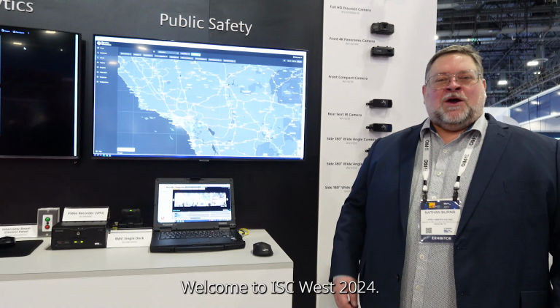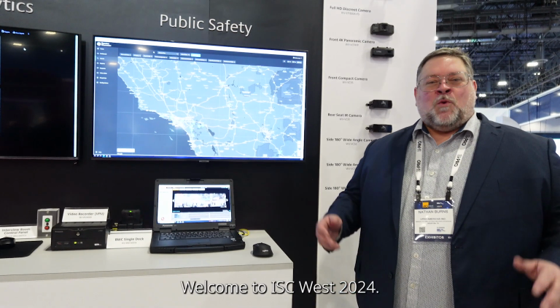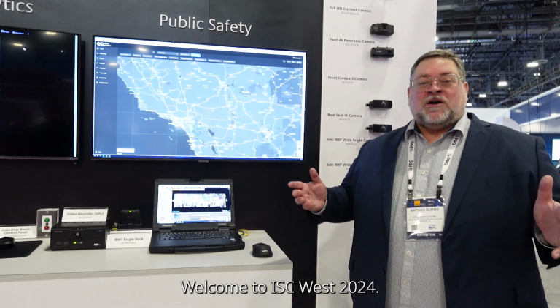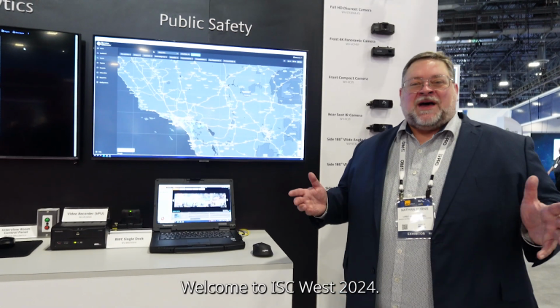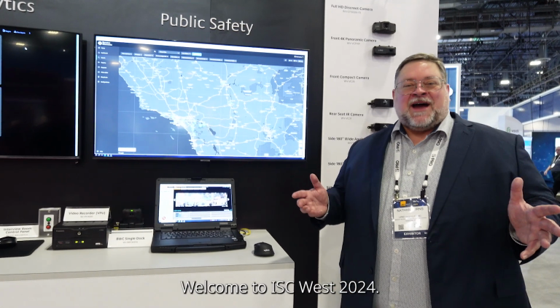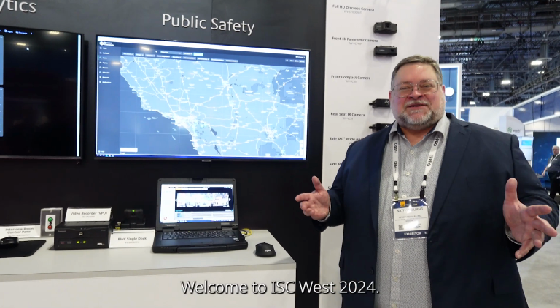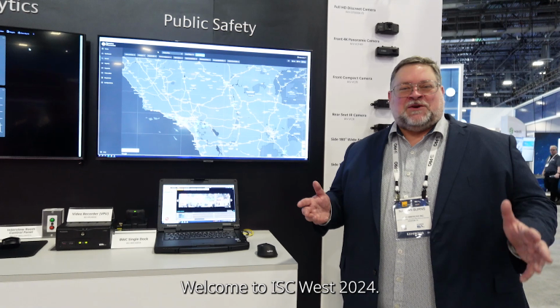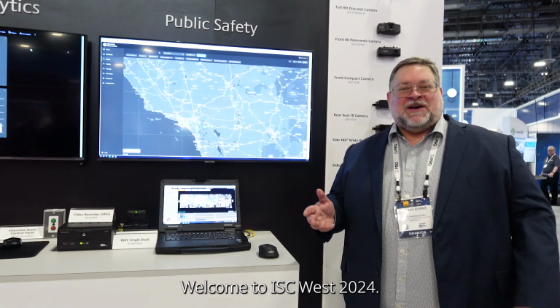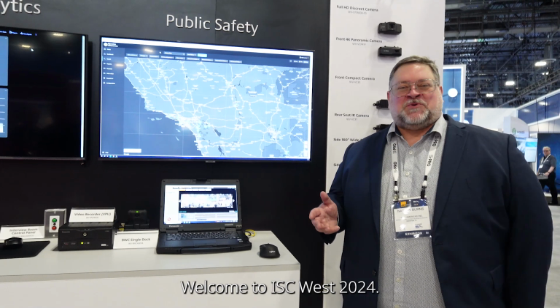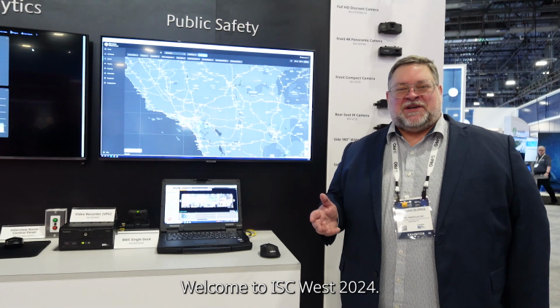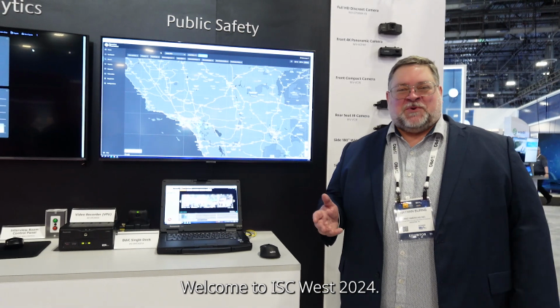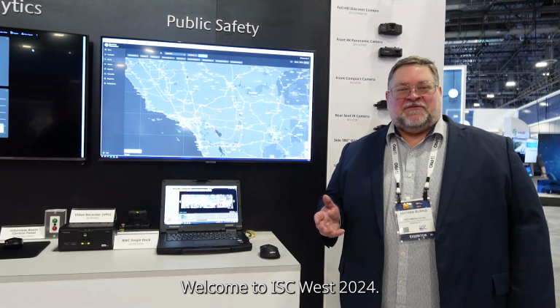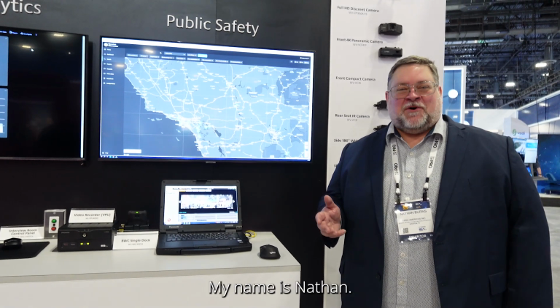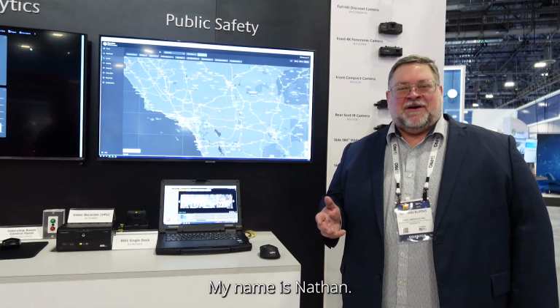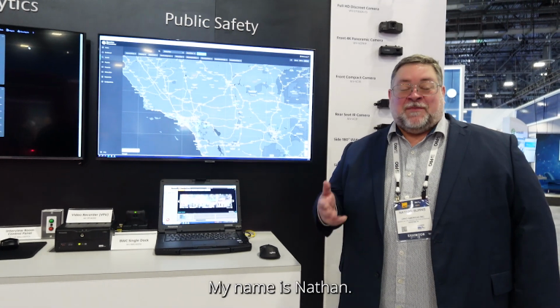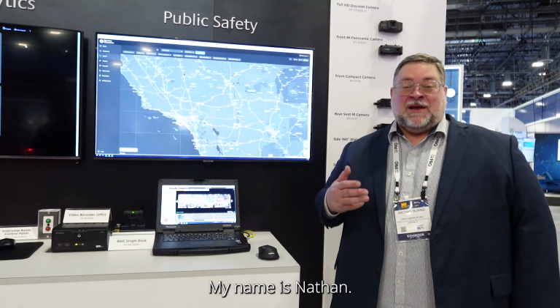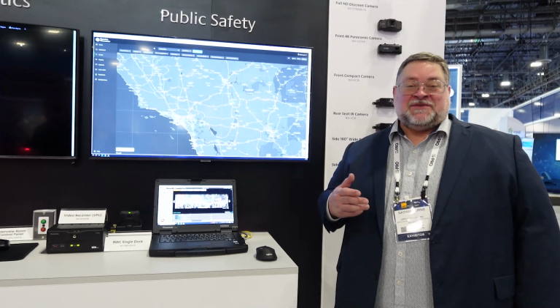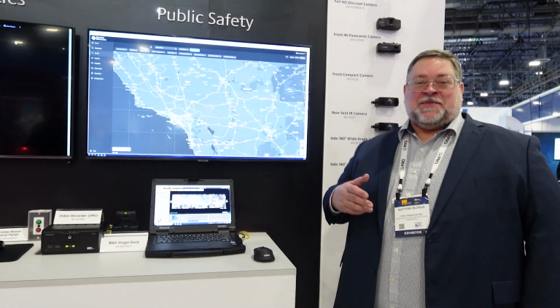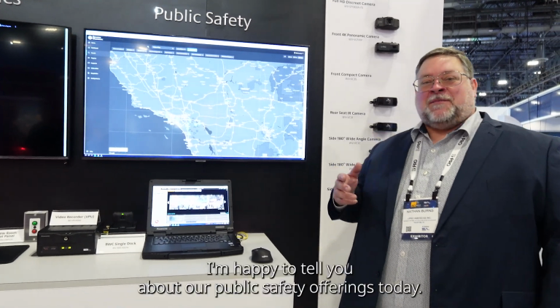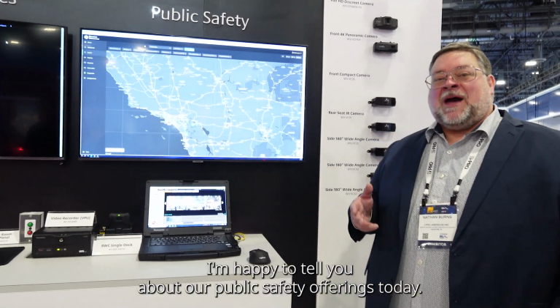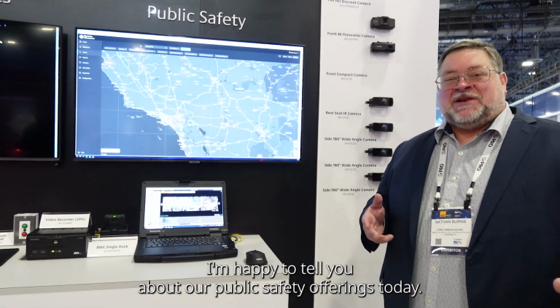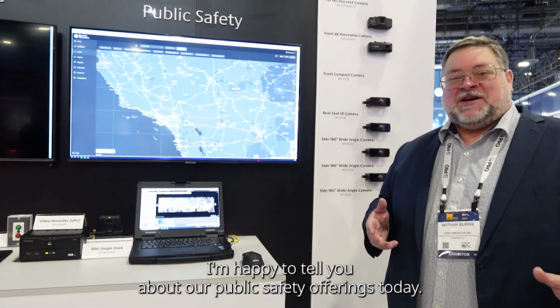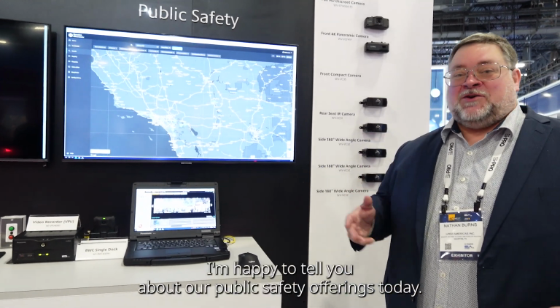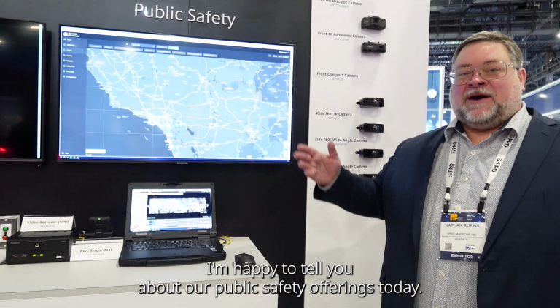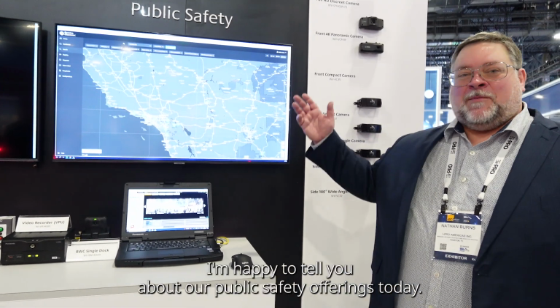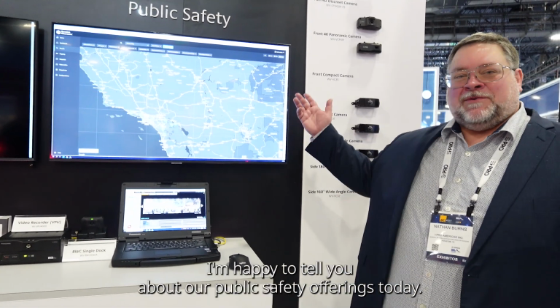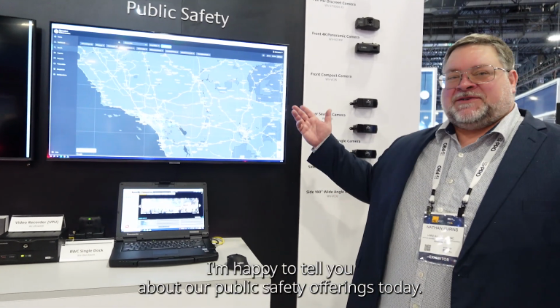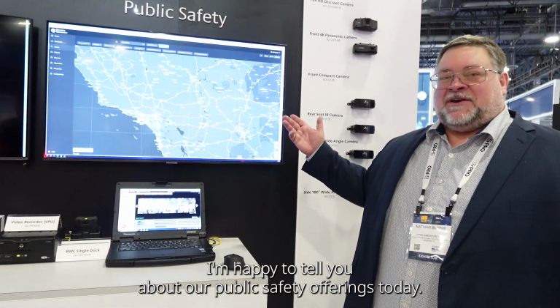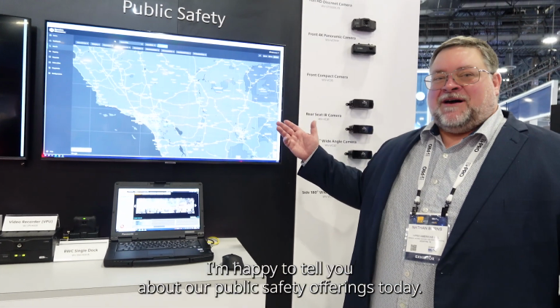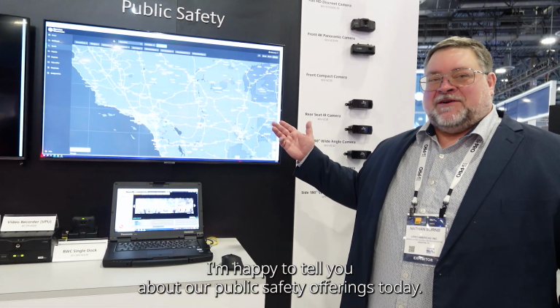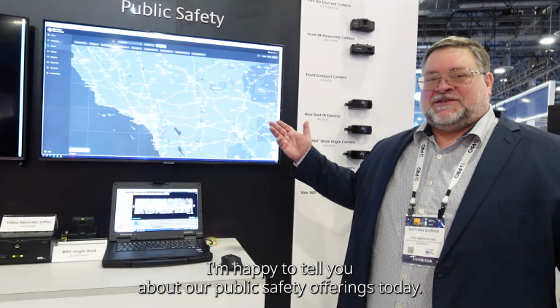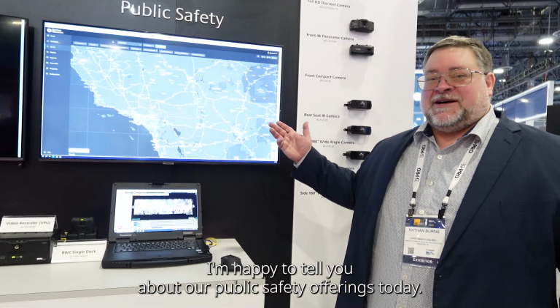Welcome to ISC West 2024. My name is Nathan. I'm happy to tell you about our public safety offerings today.